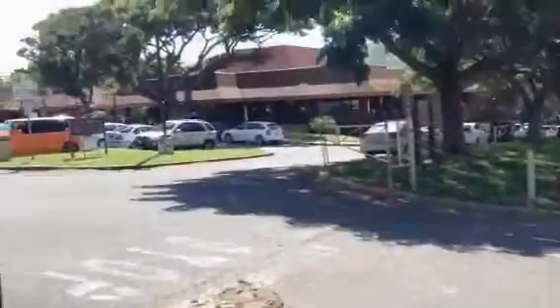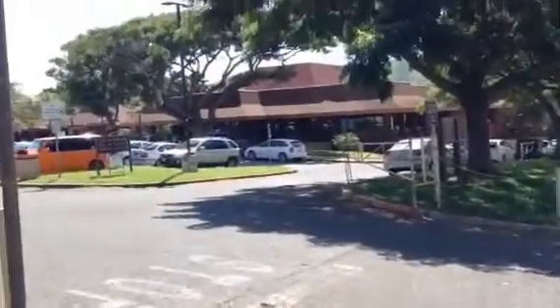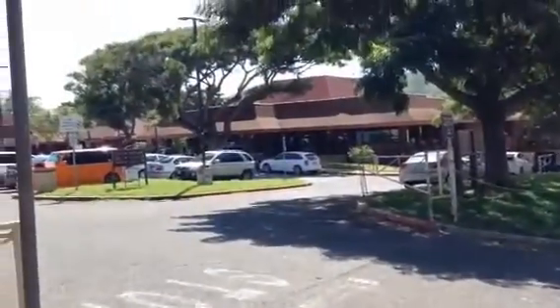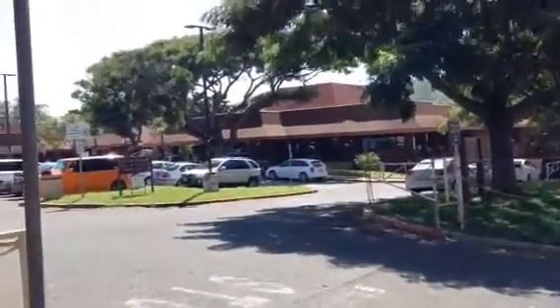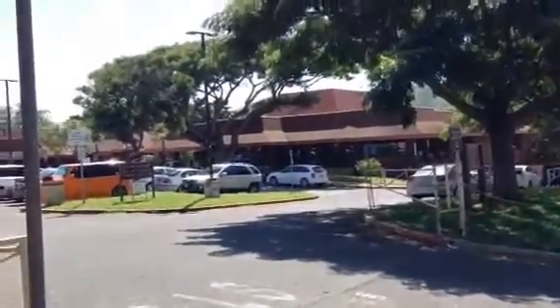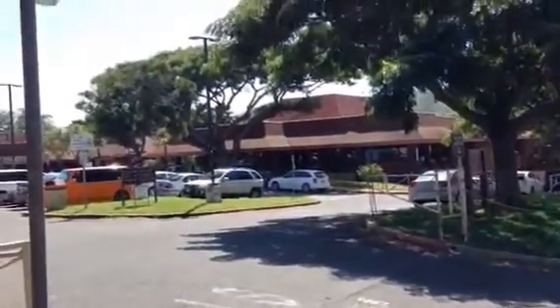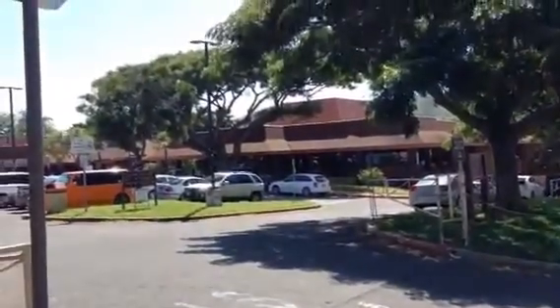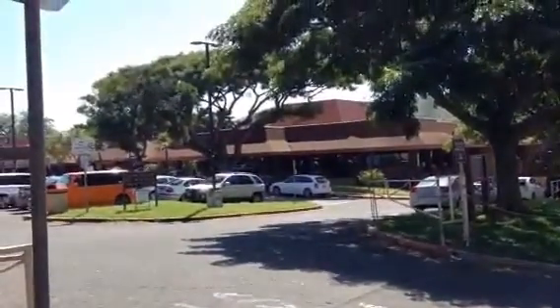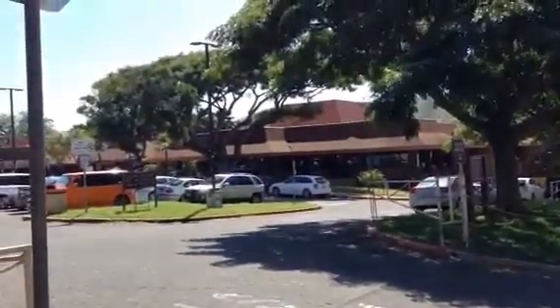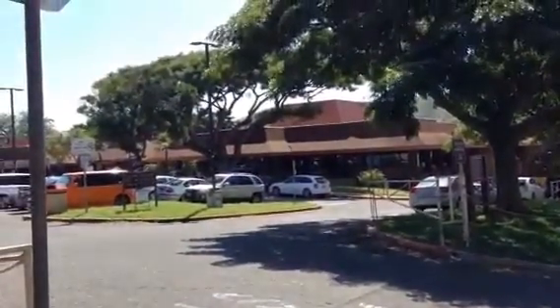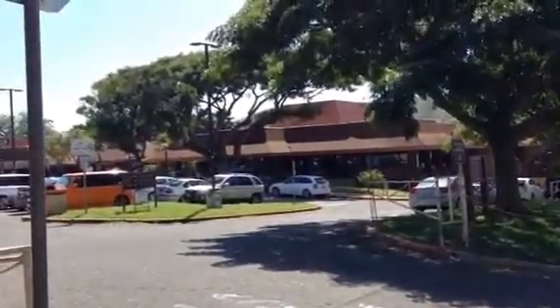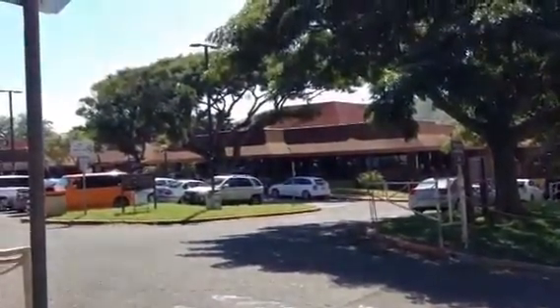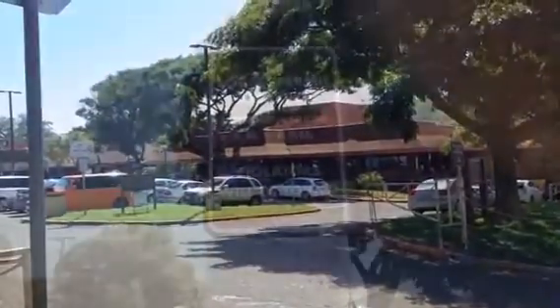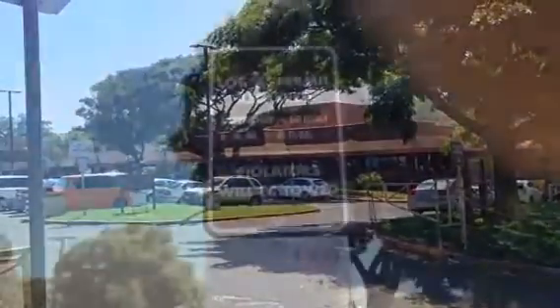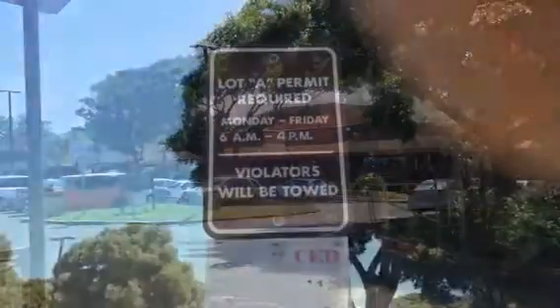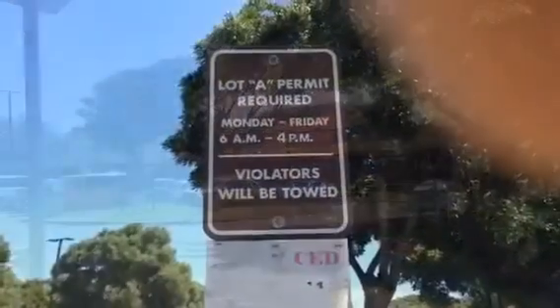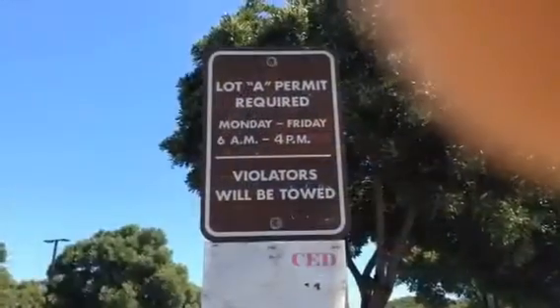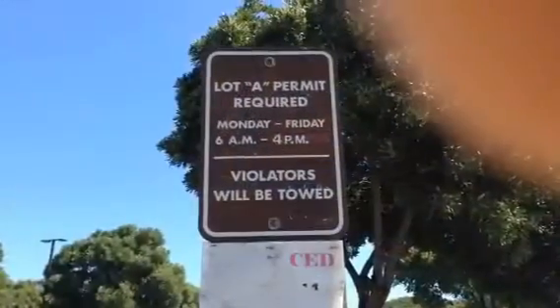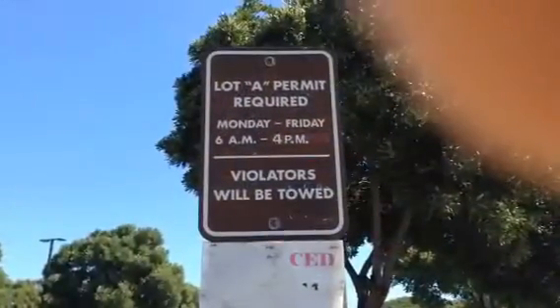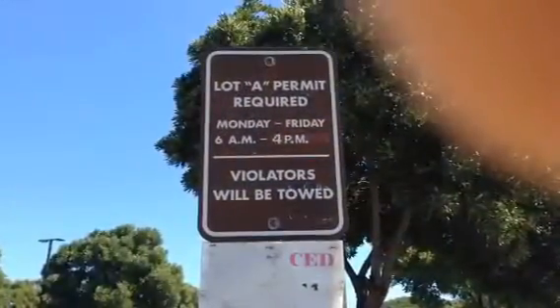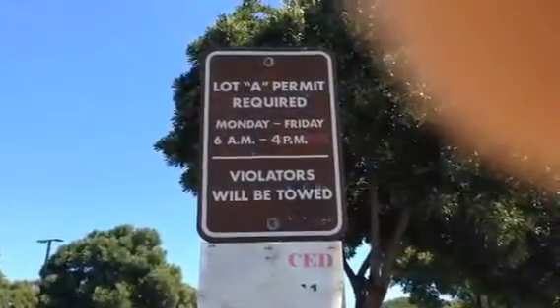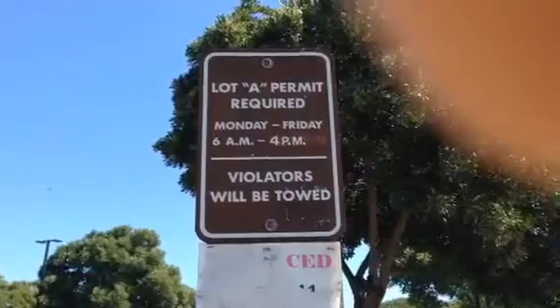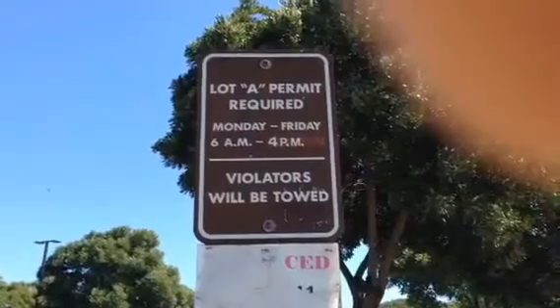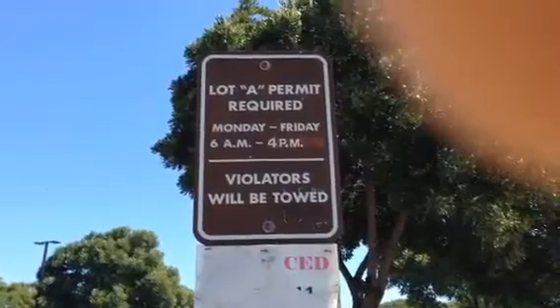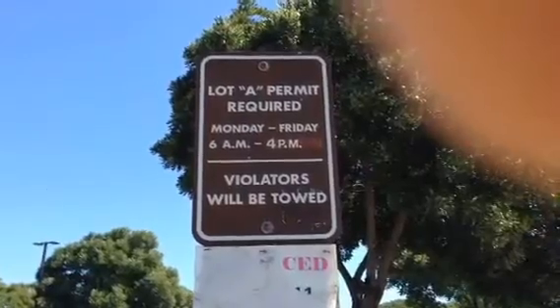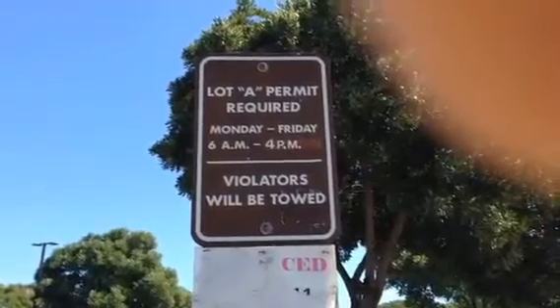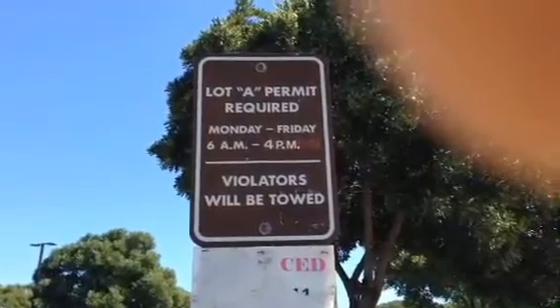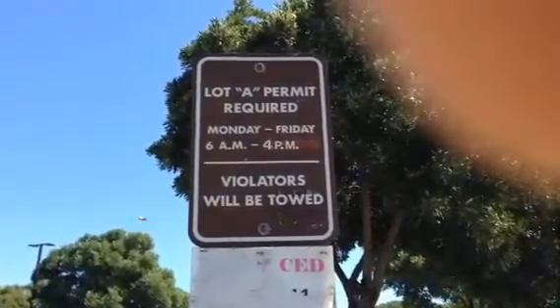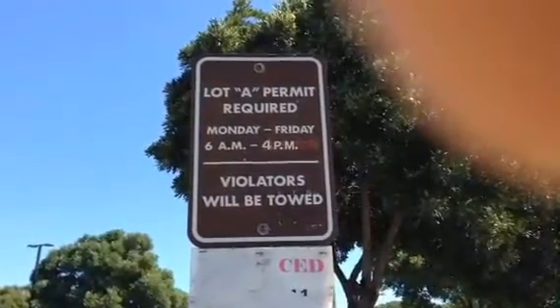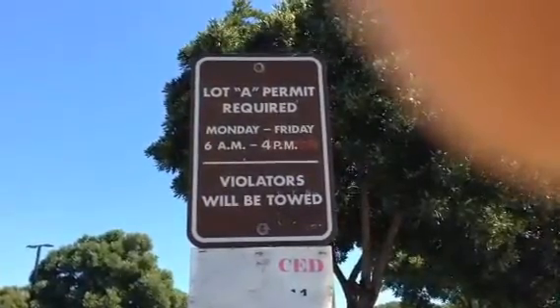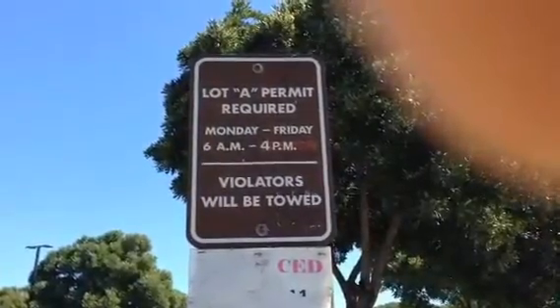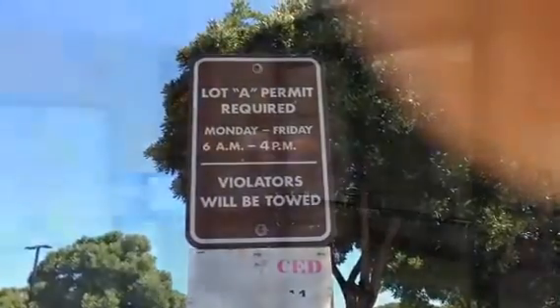If you go in the entrance and take a closer look, you can park anywhere in Lot A after 4 p.m.